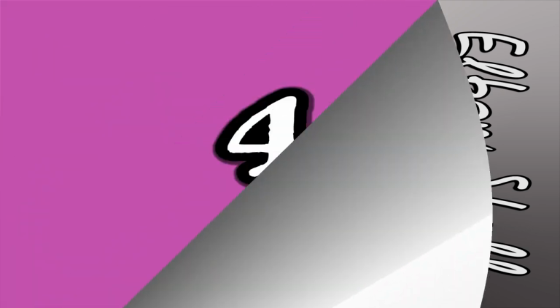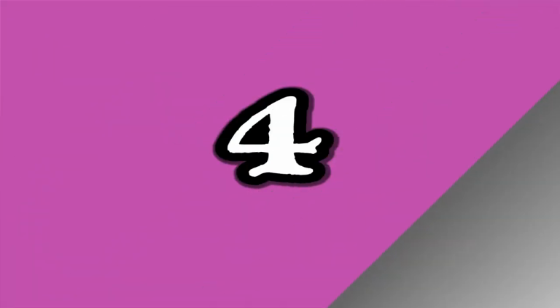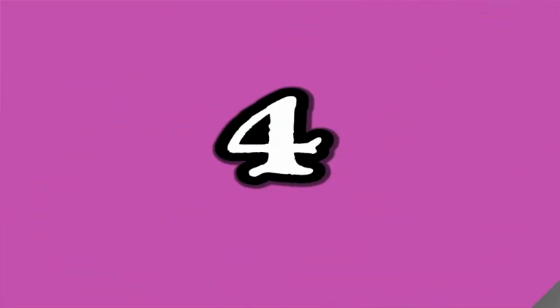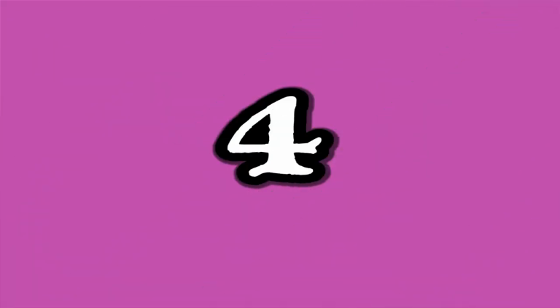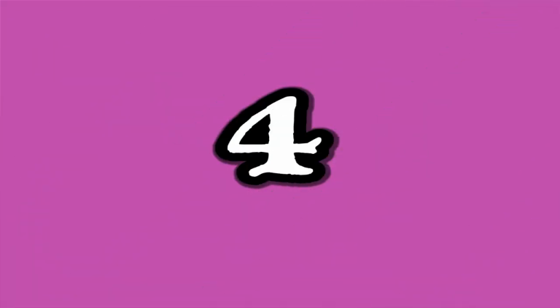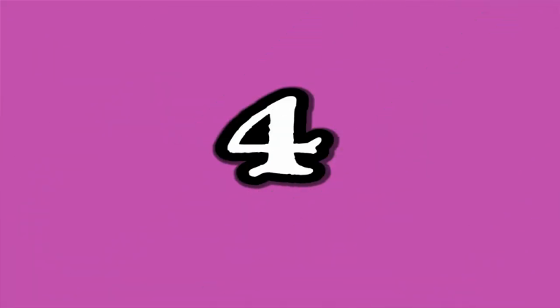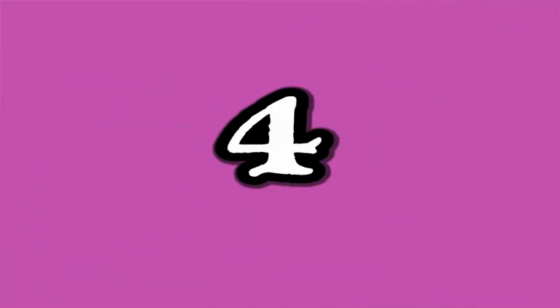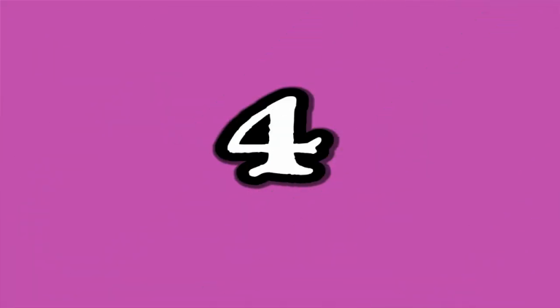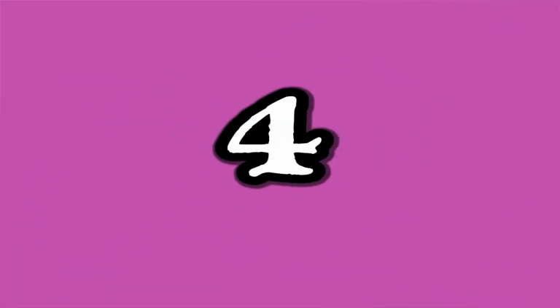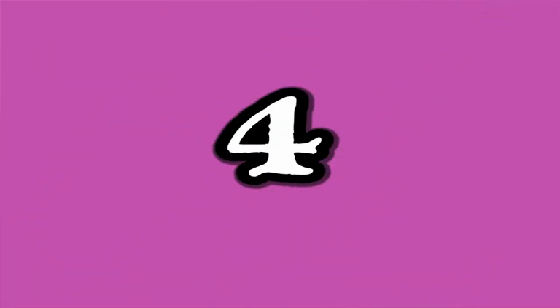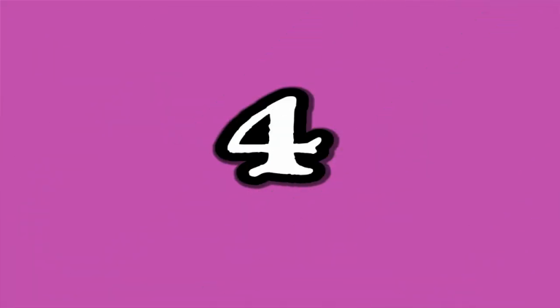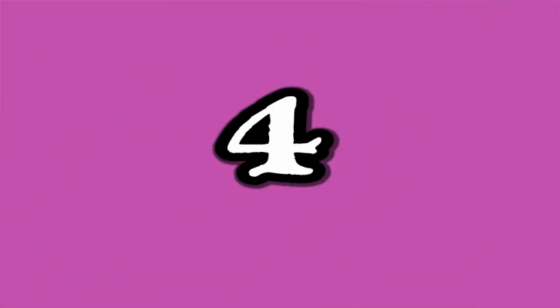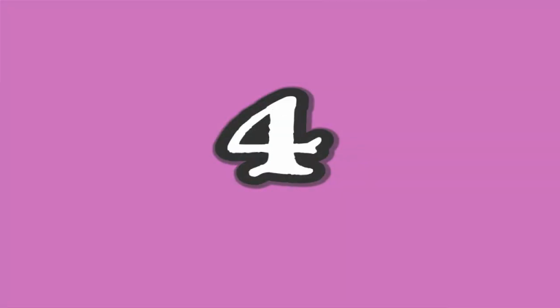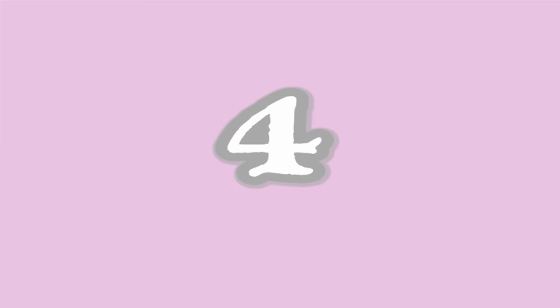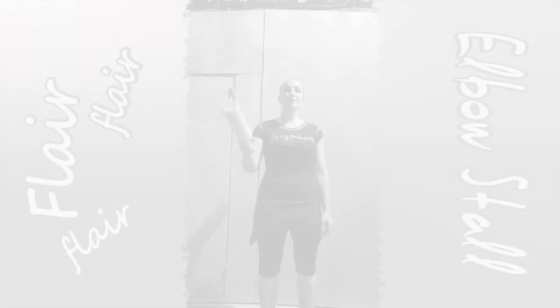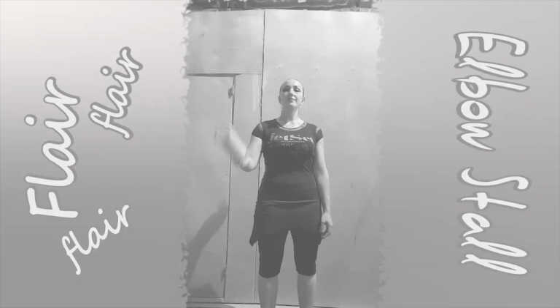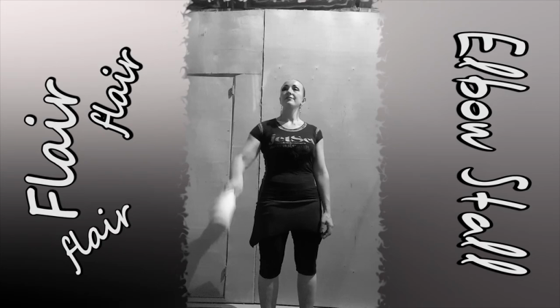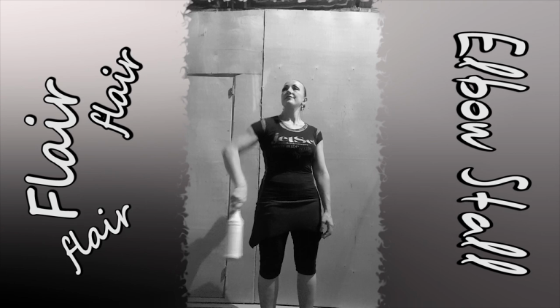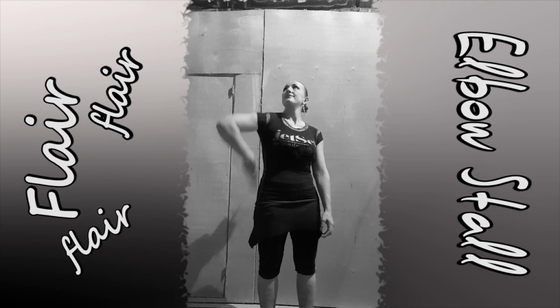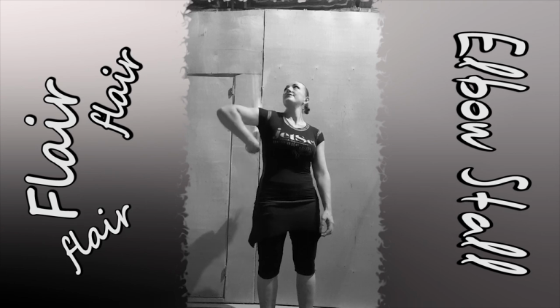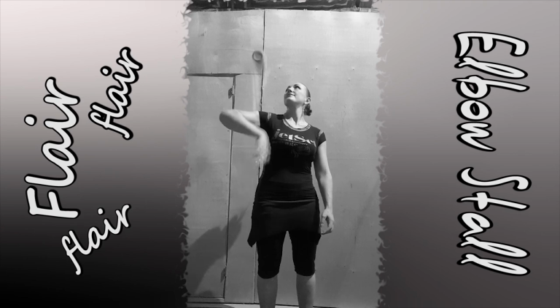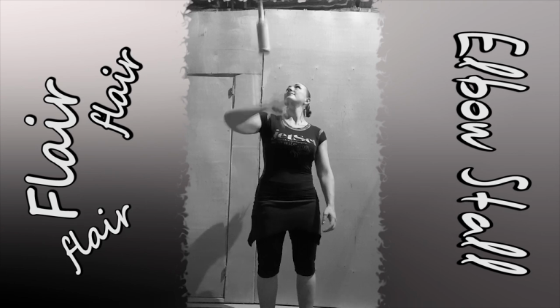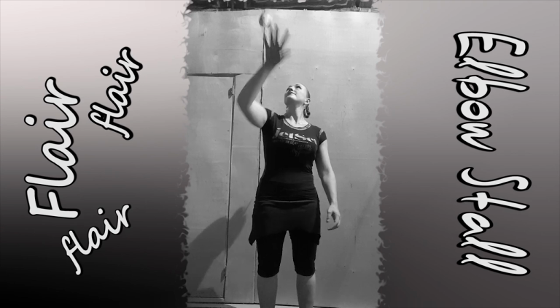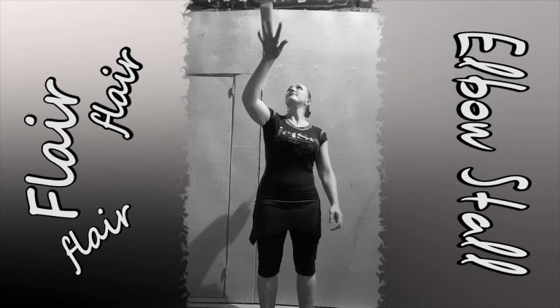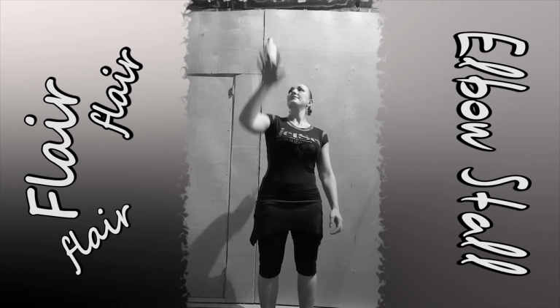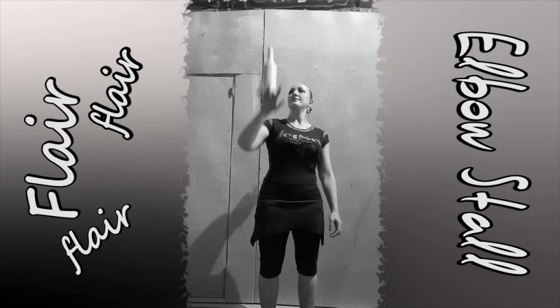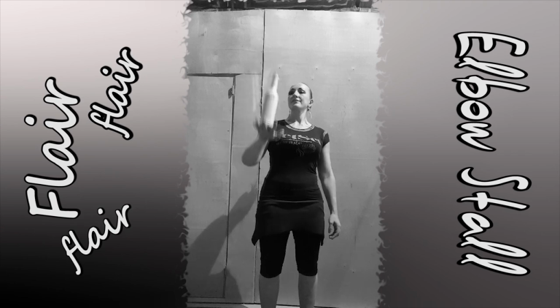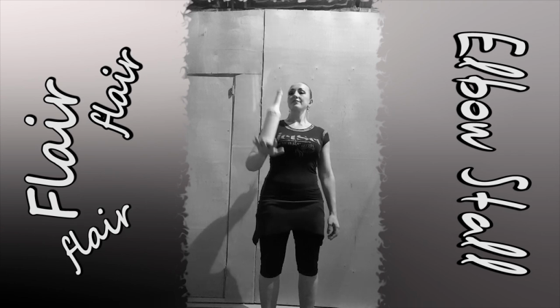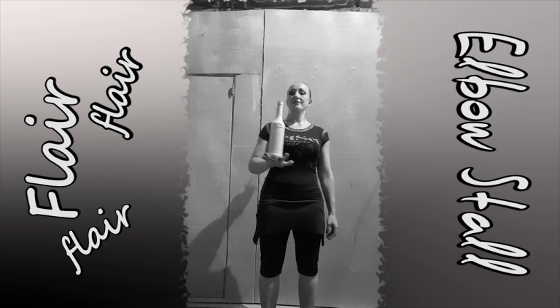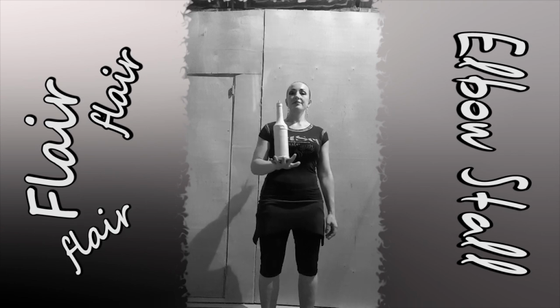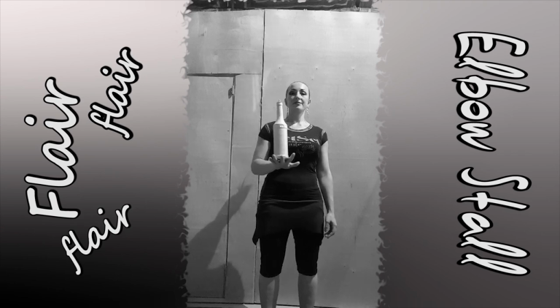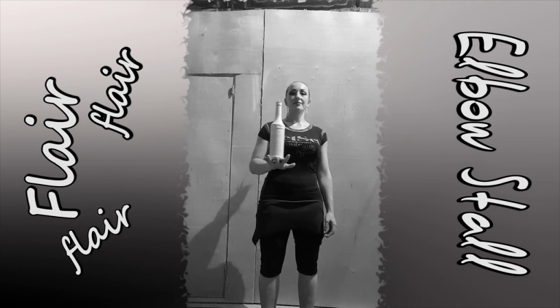Learn arm stall and forearm stall. If you cannot do these two types of flare stalls, you cannot move on to the elbow stall.